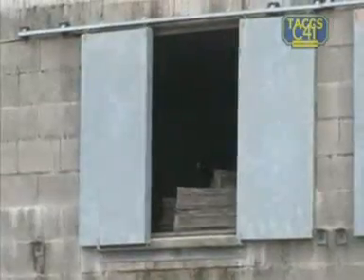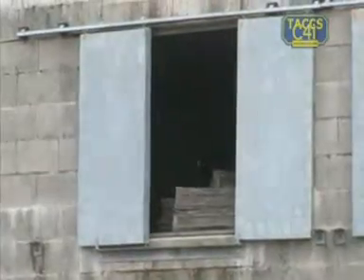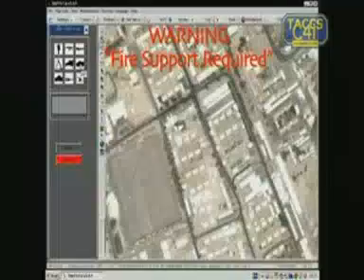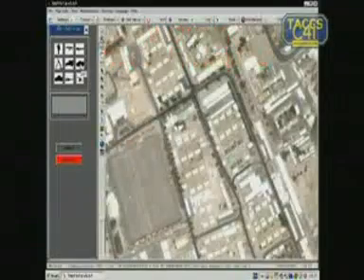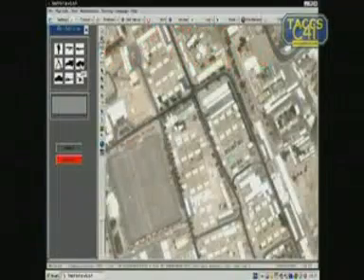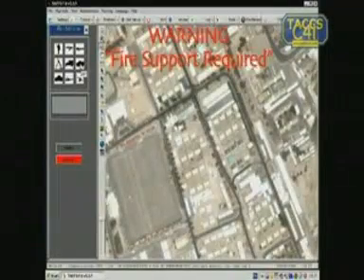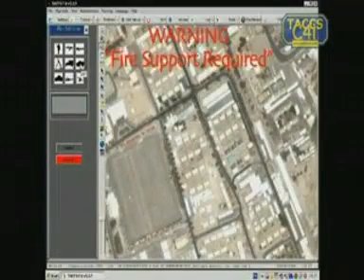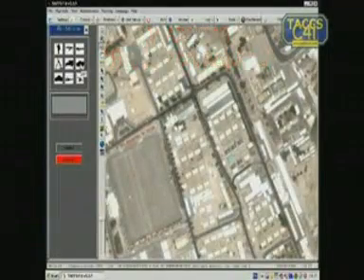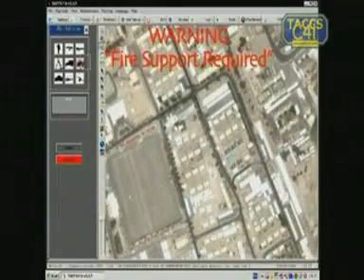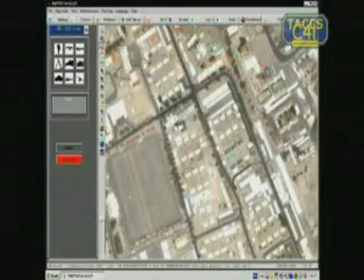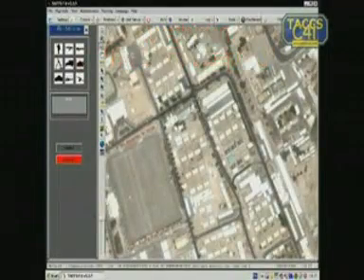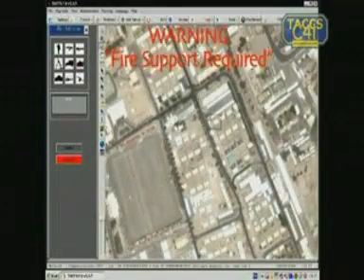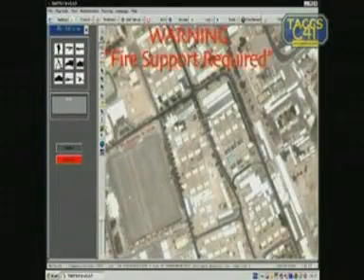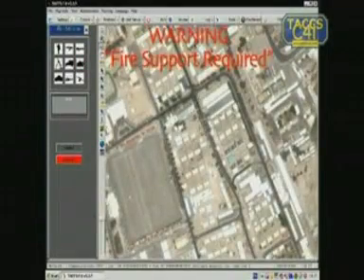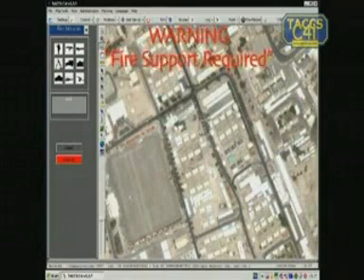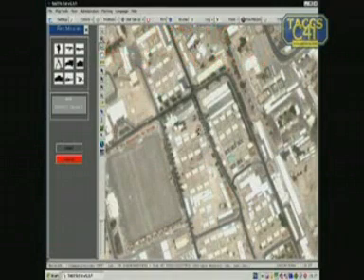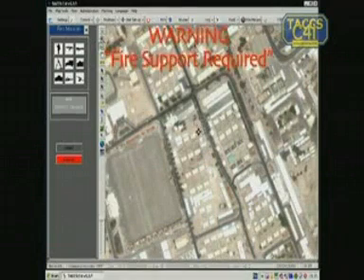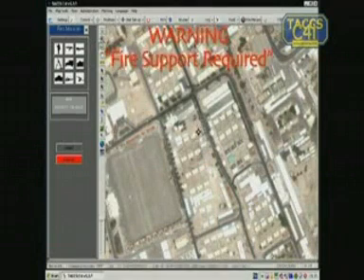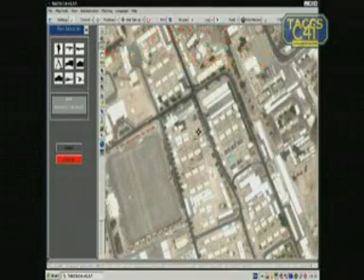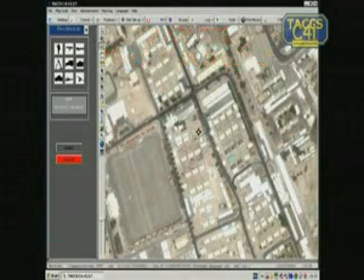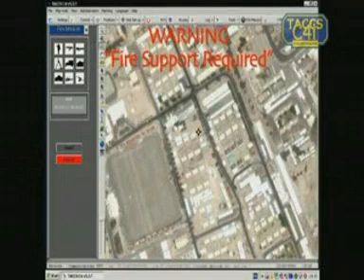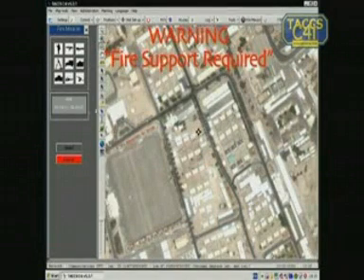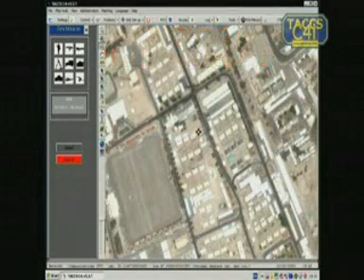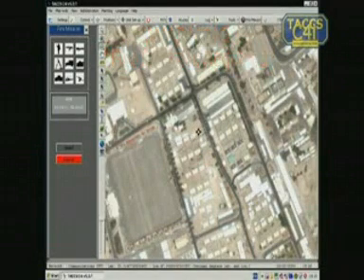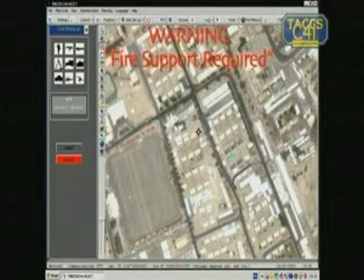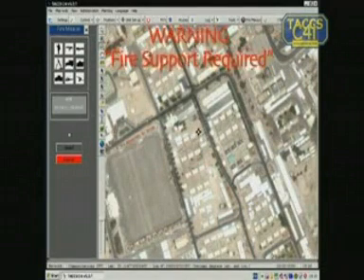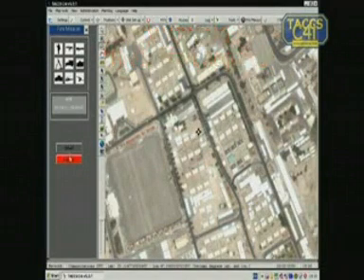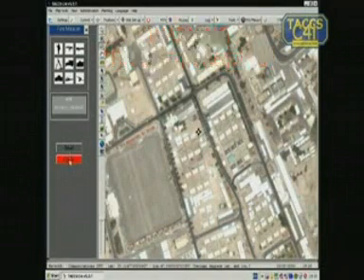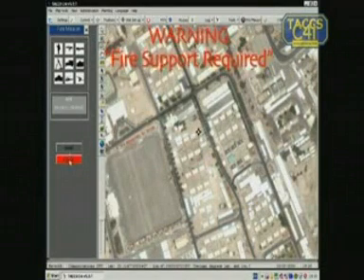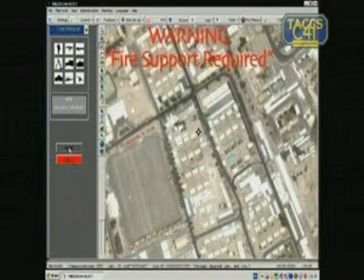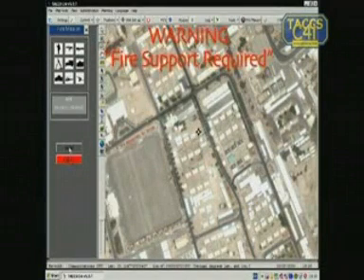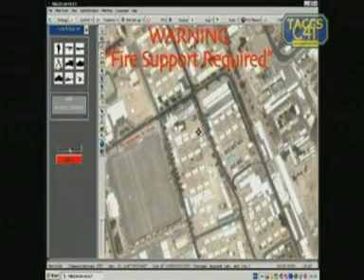Call for fire support on screen, automatically shielding your own troops to reduce the chance of blue-on-blue incidents.